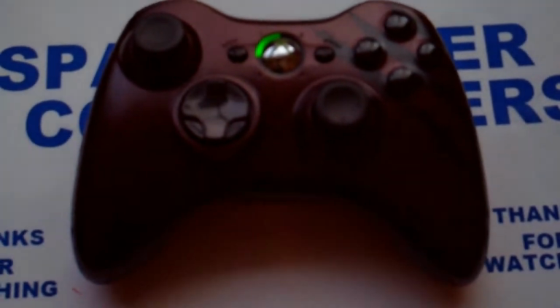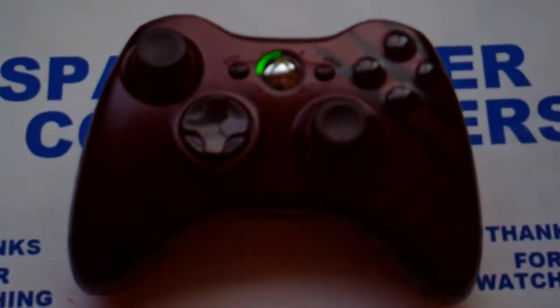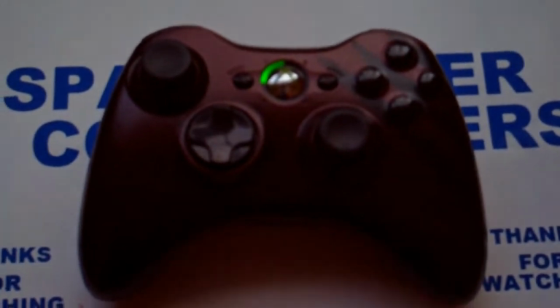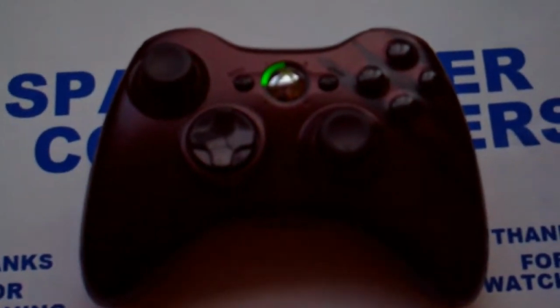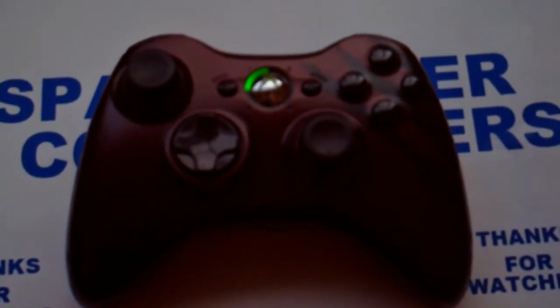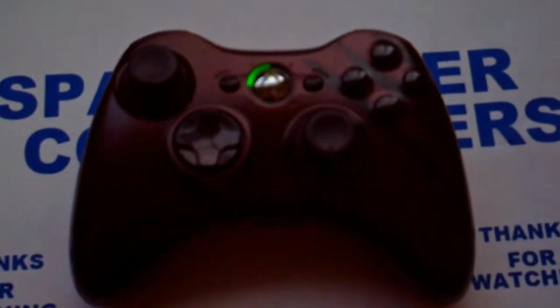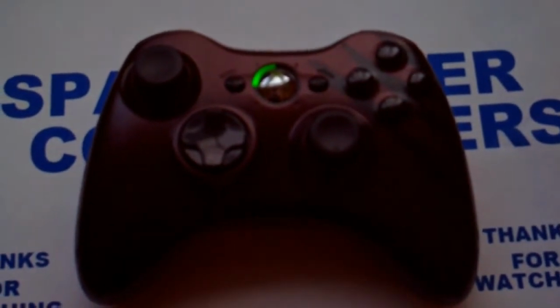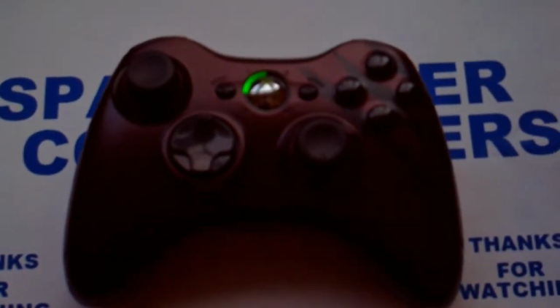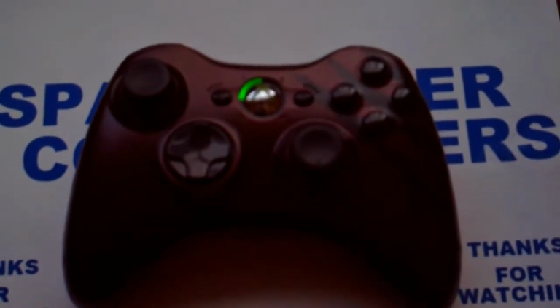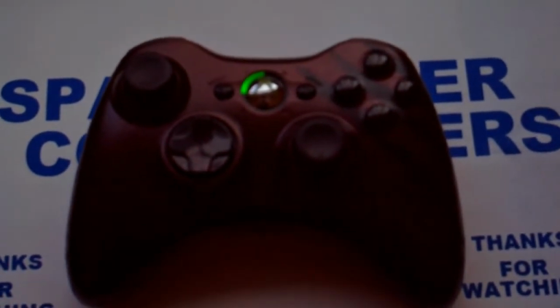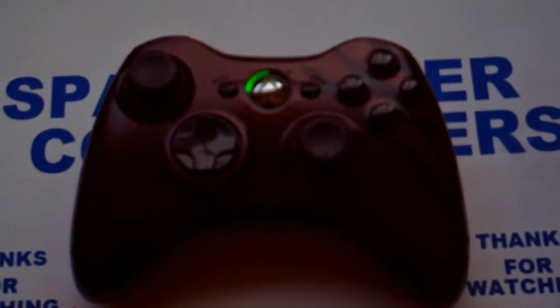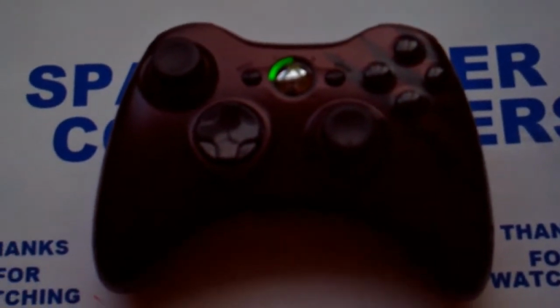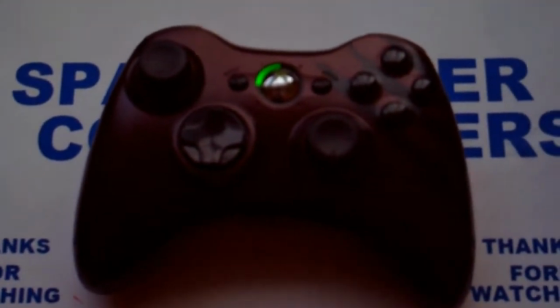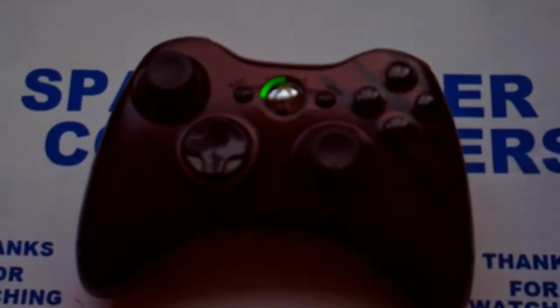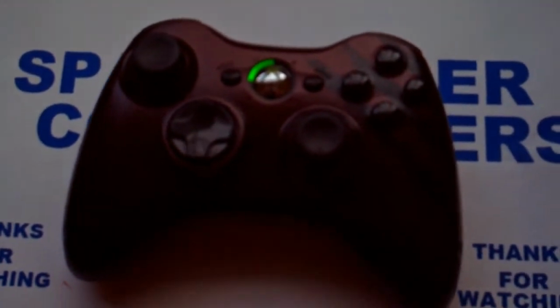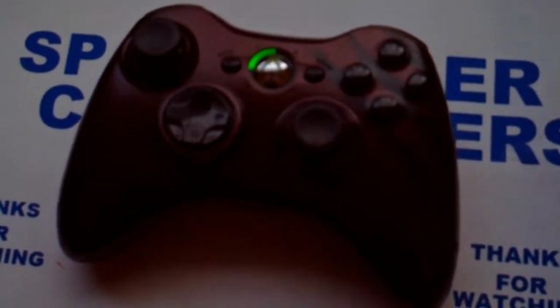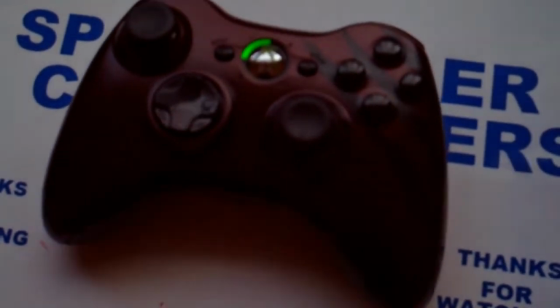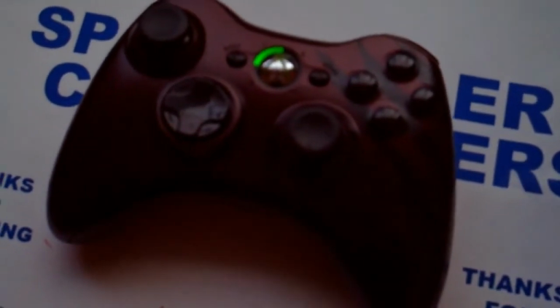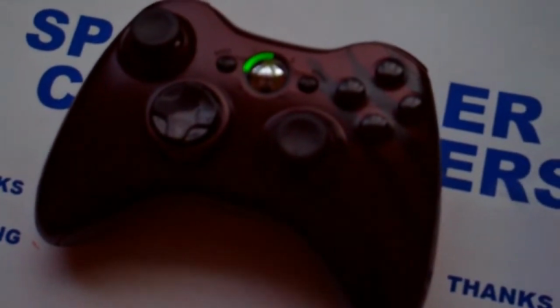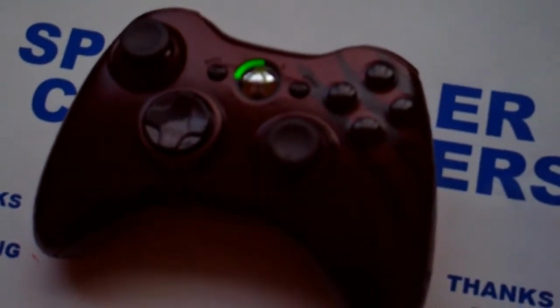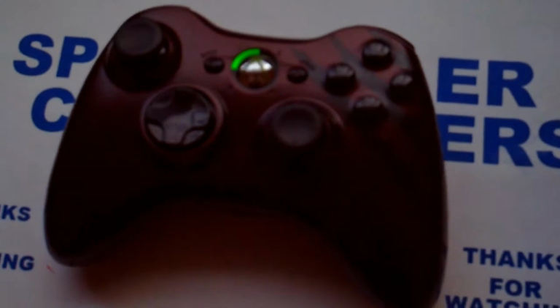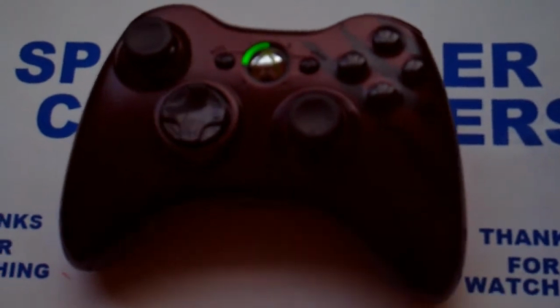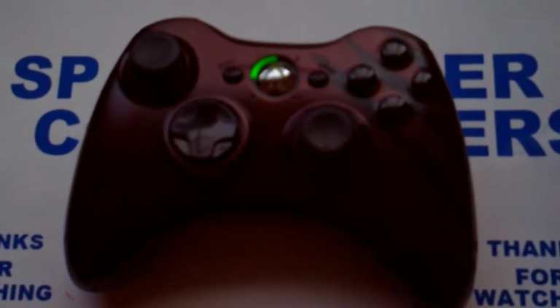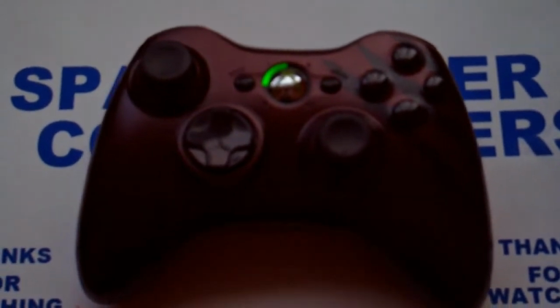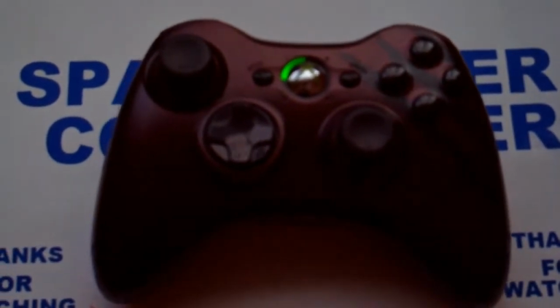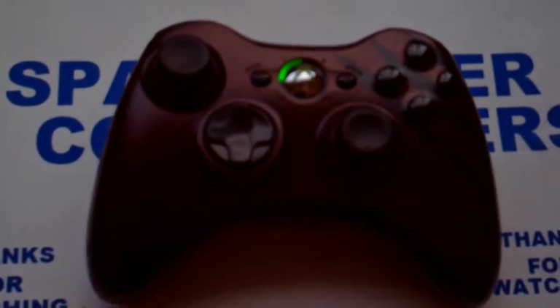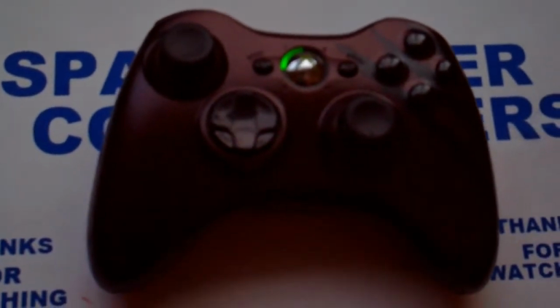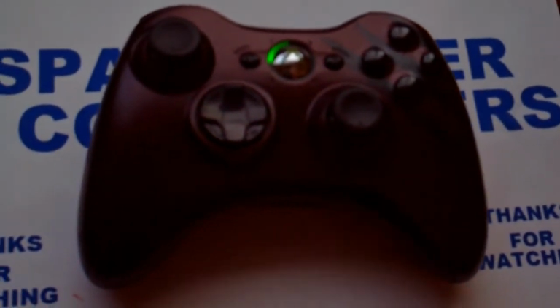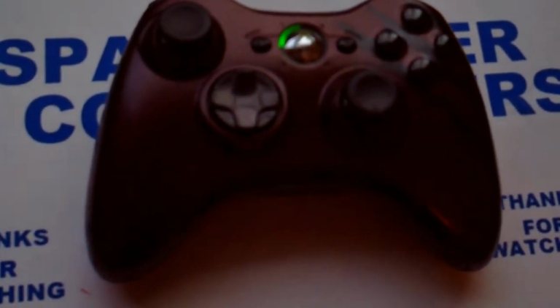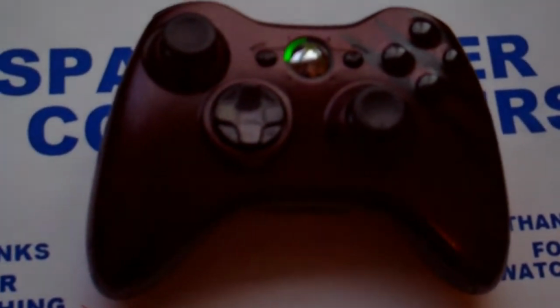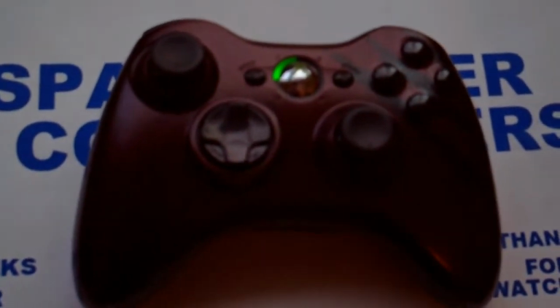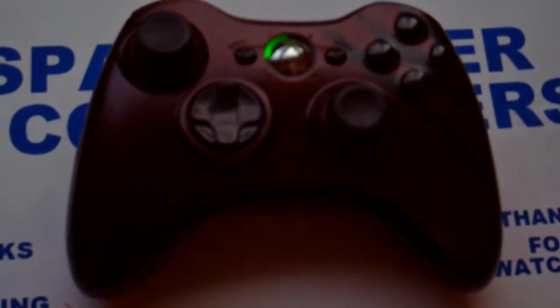It will be for sale — I'm thinking $70 for this controller, which is a pretty fair price for the quality of it.